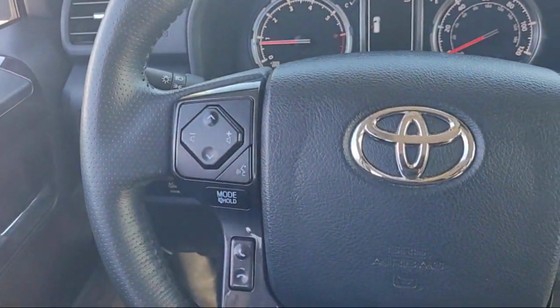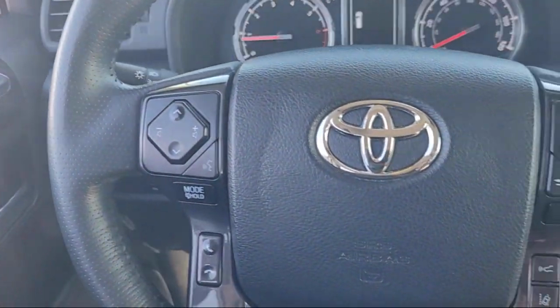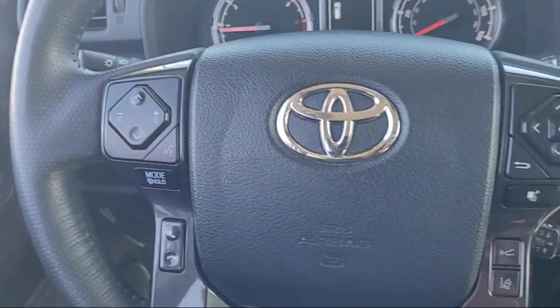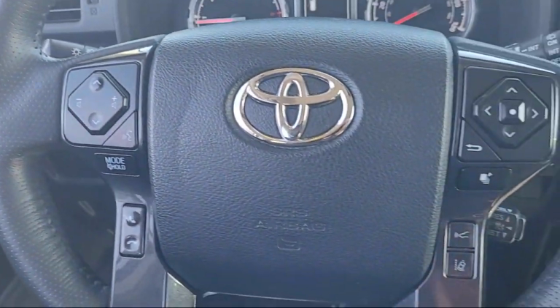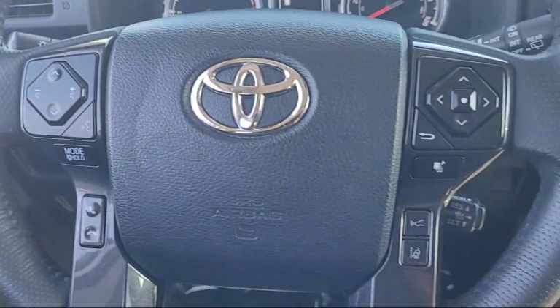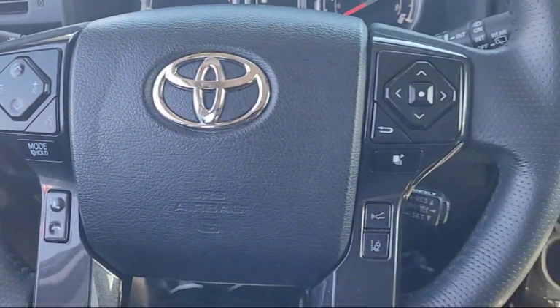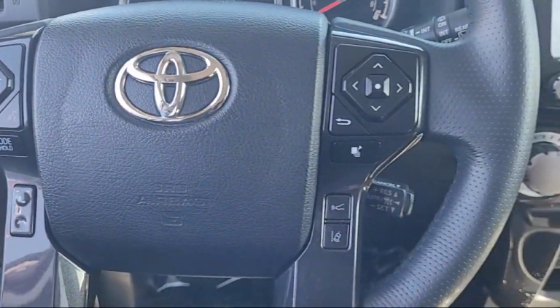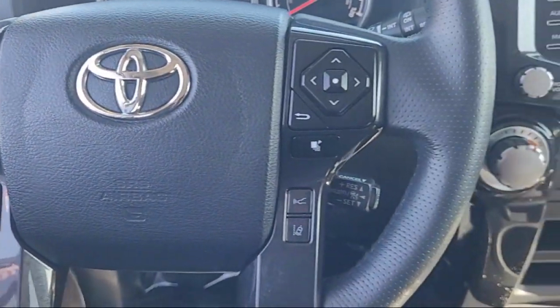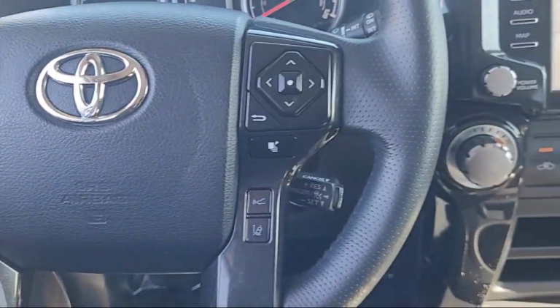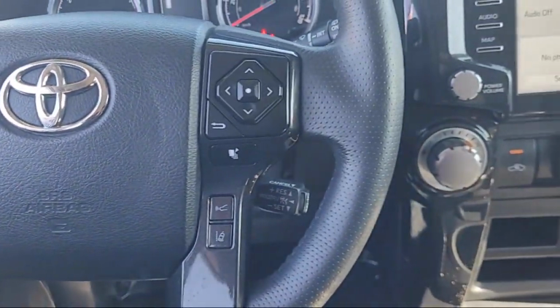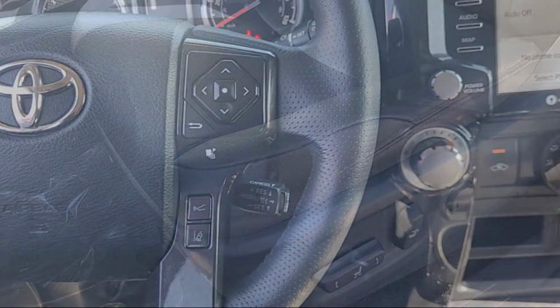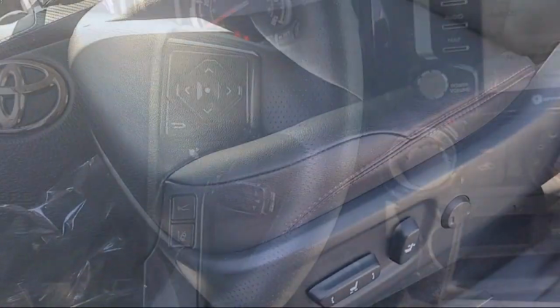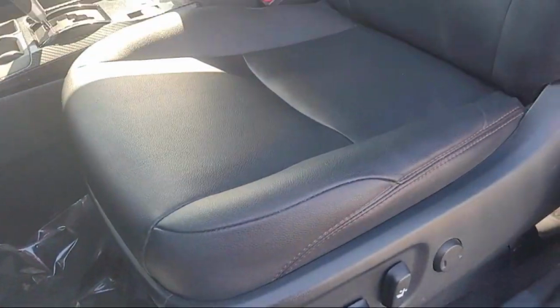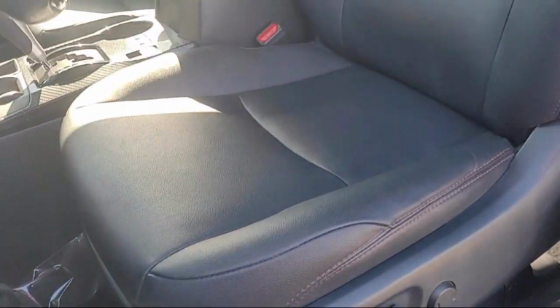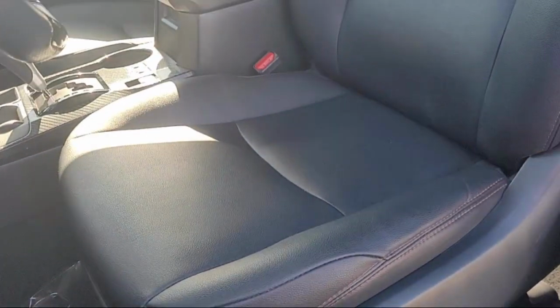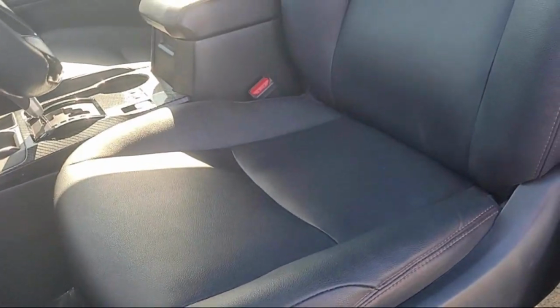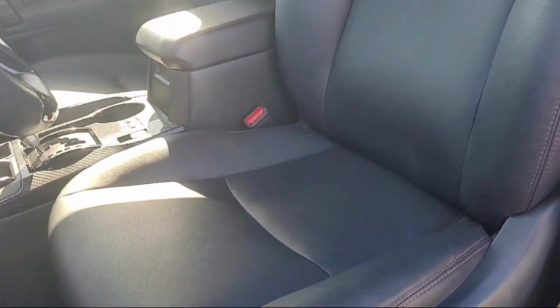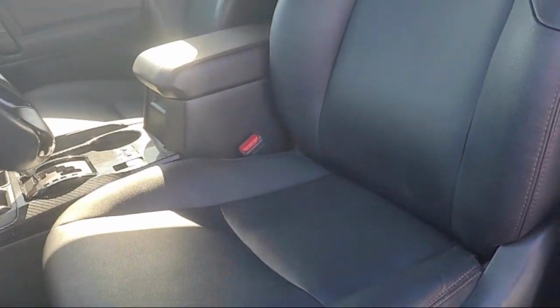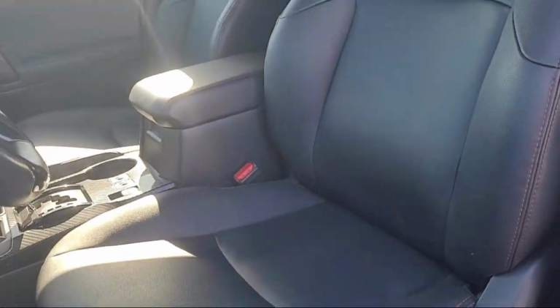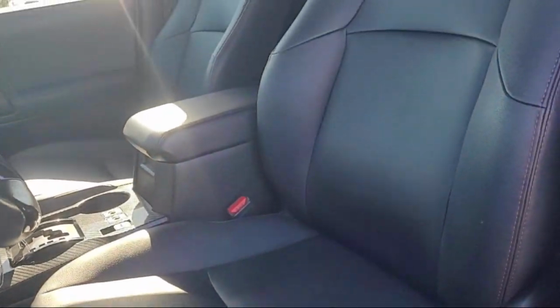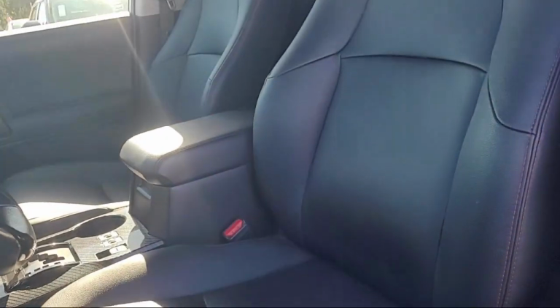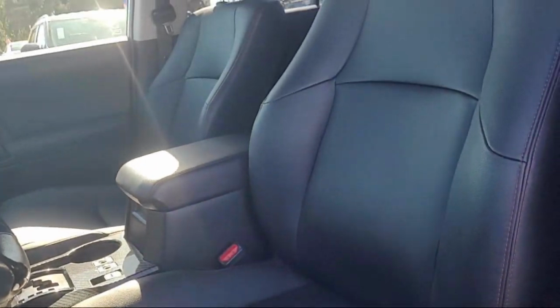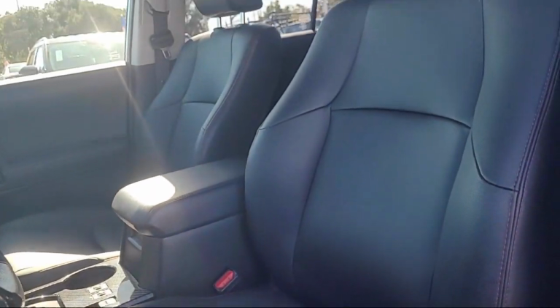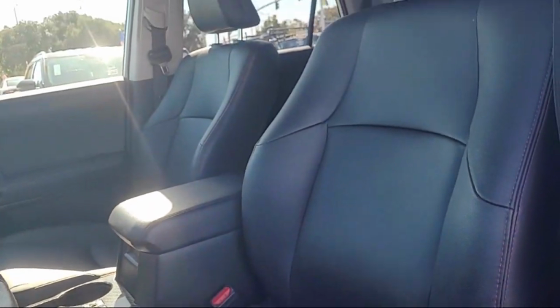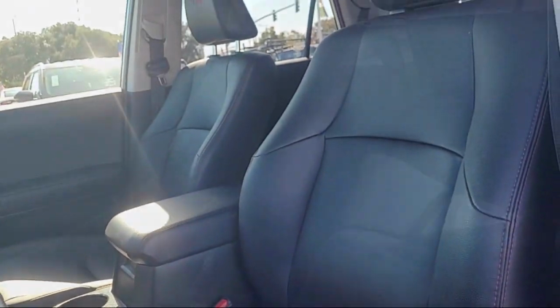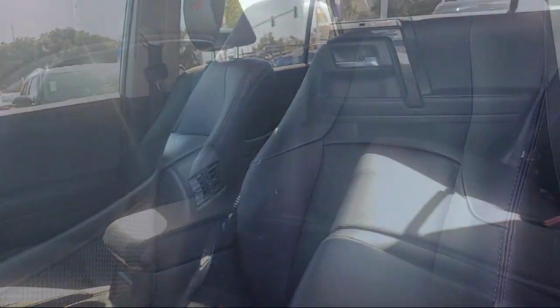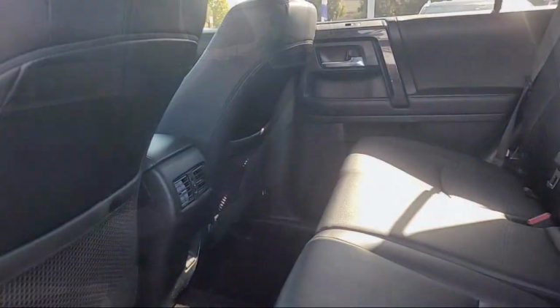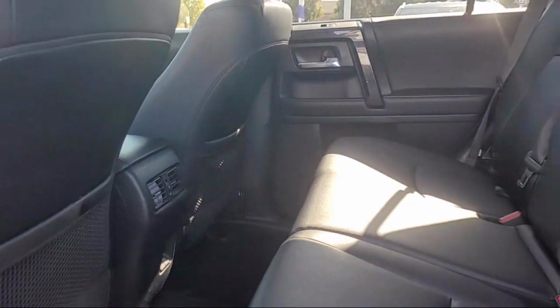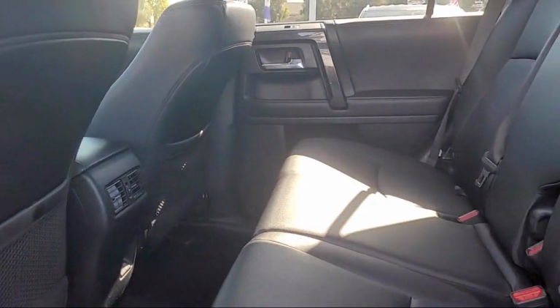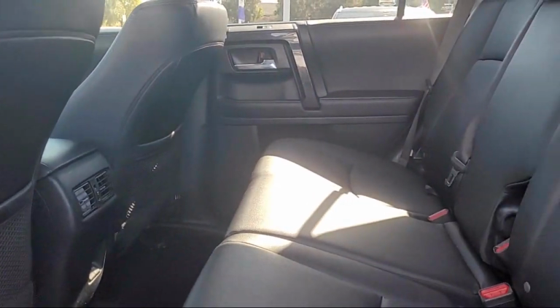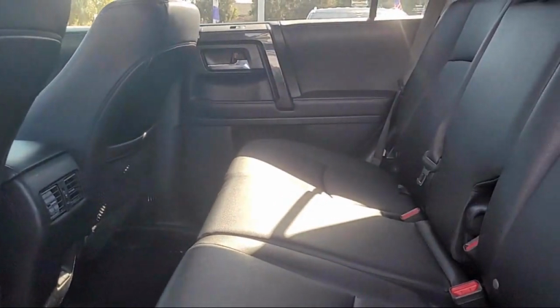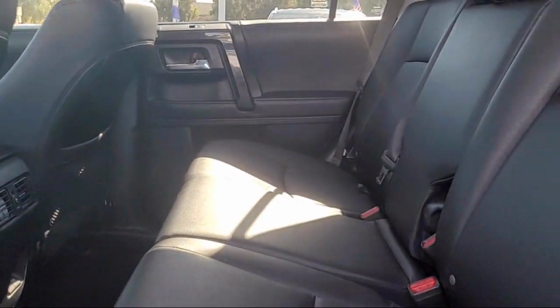If you want a quality car buying experience, then look no further than Tracy Chrysler Dodge Jeep Ram. Come see us today.